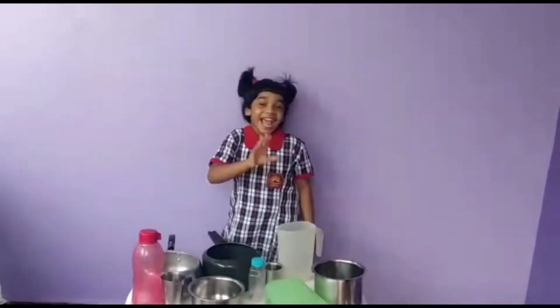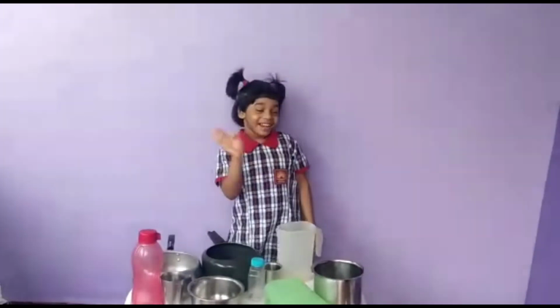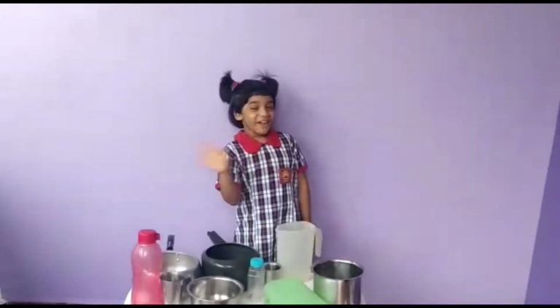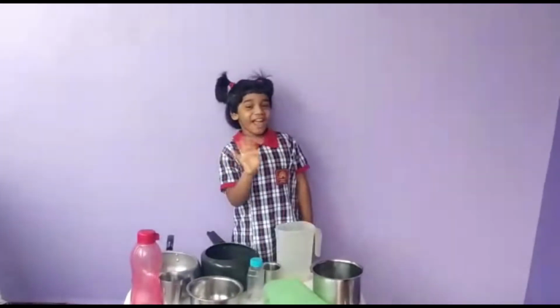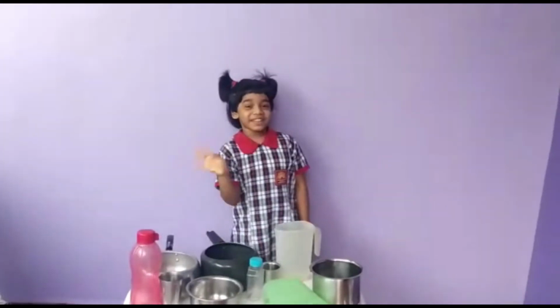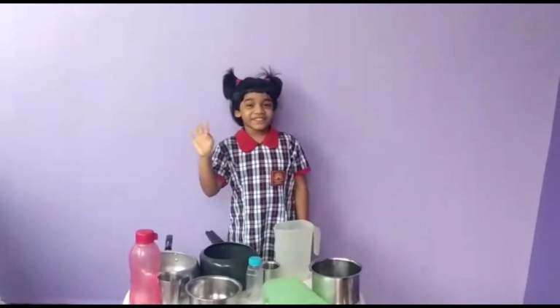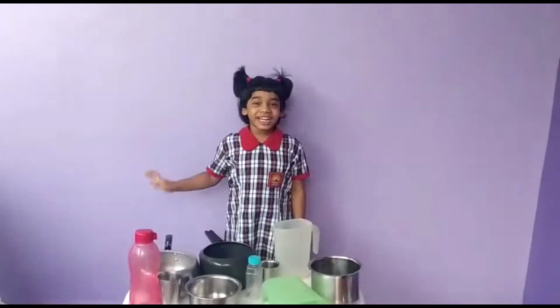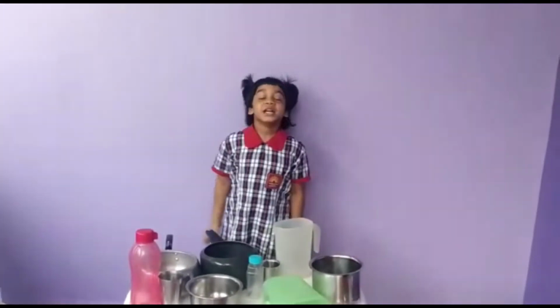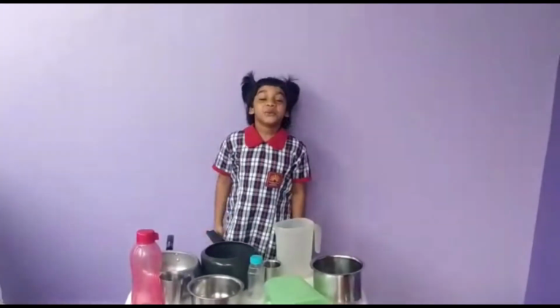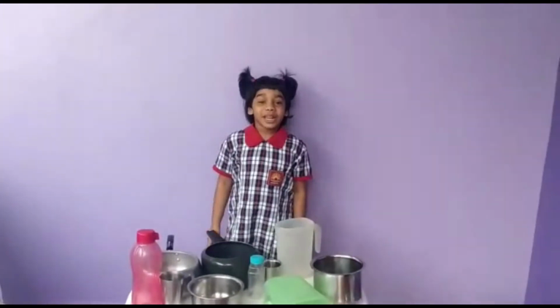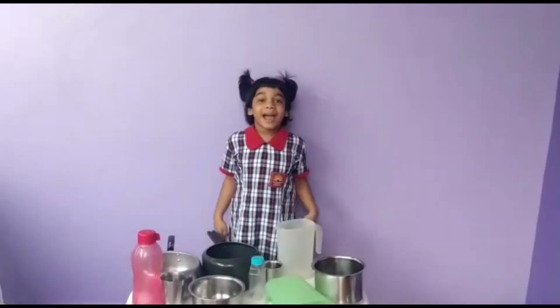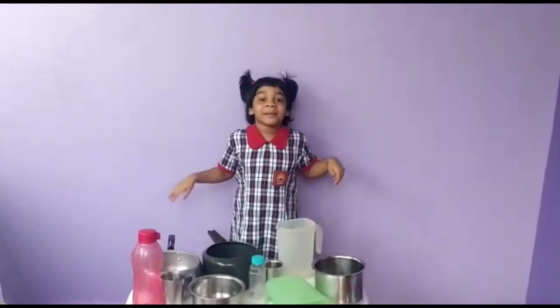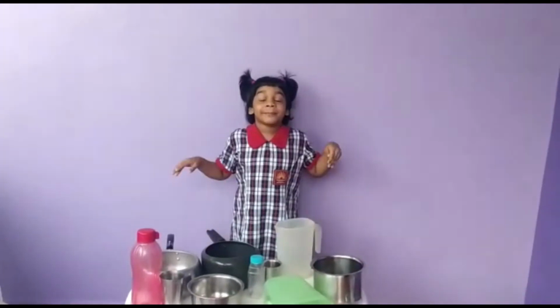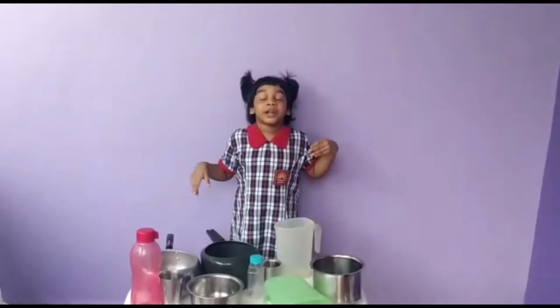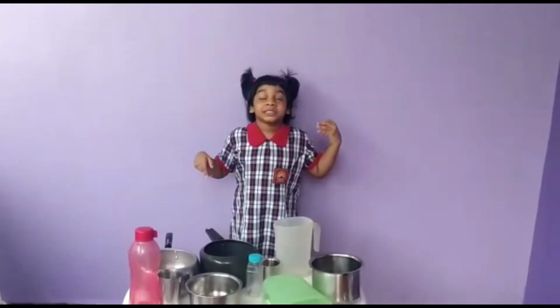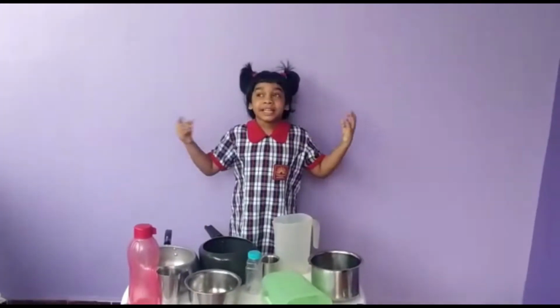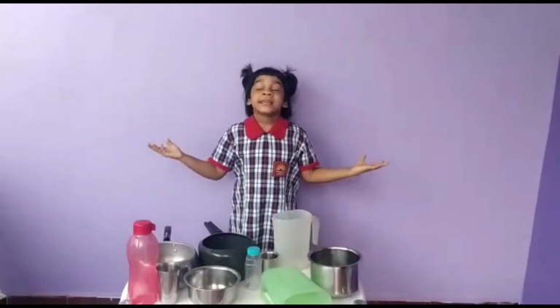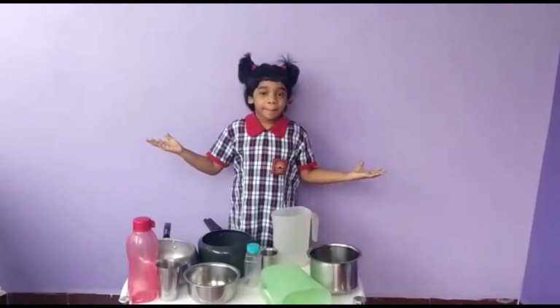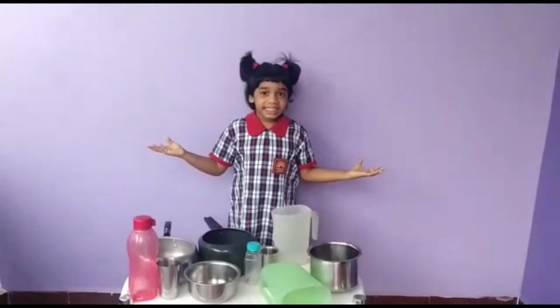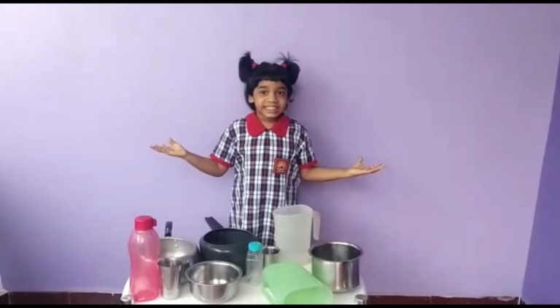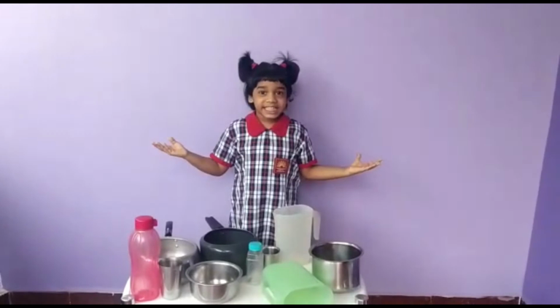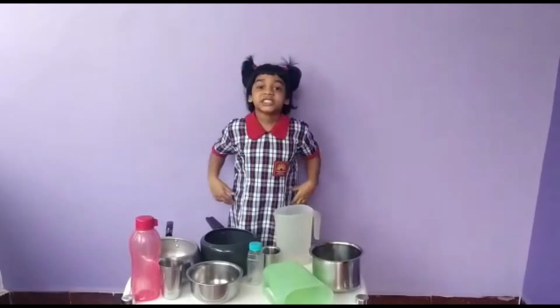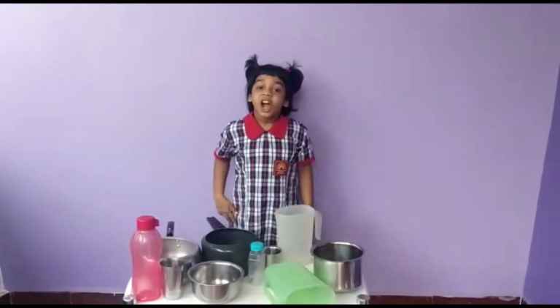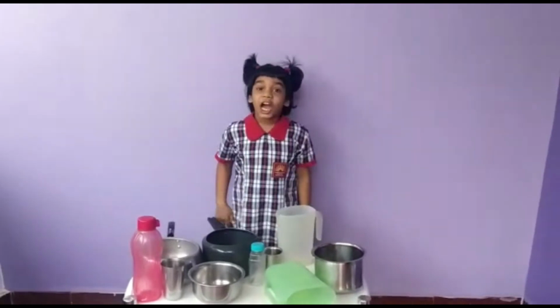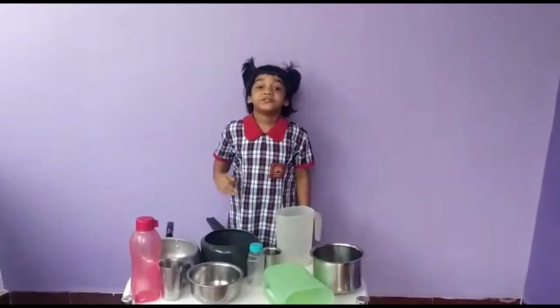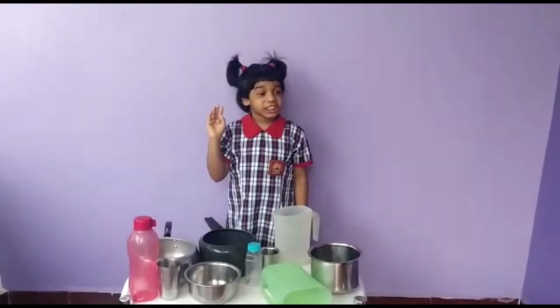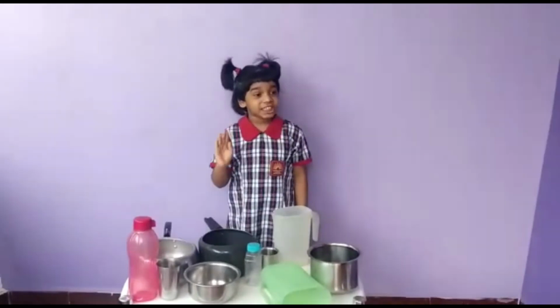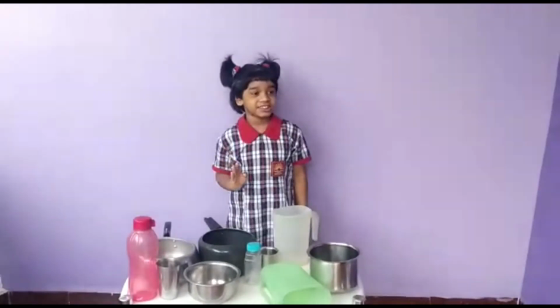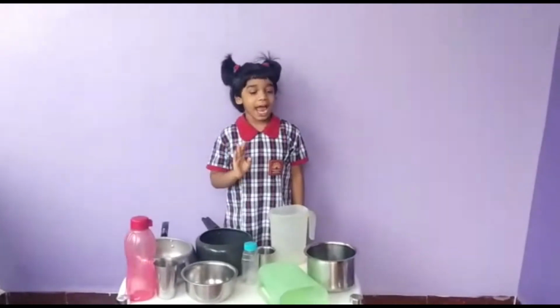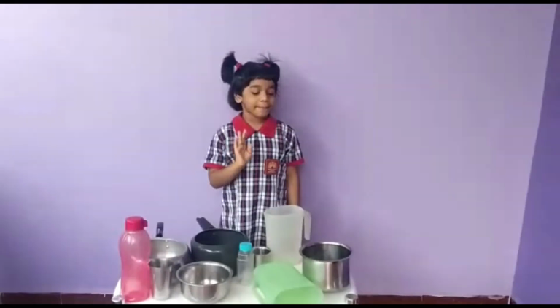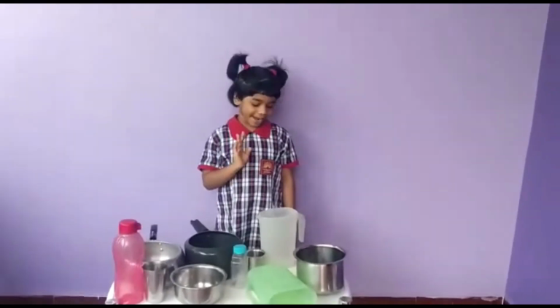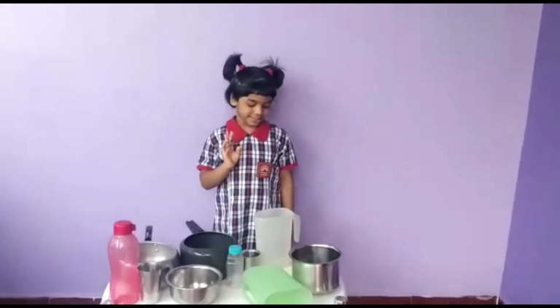Hello everyone! Today we are going to learn about the capacities of cups and mugs.